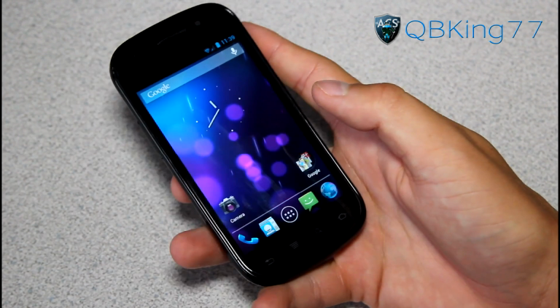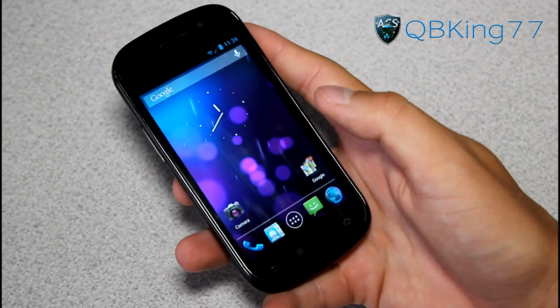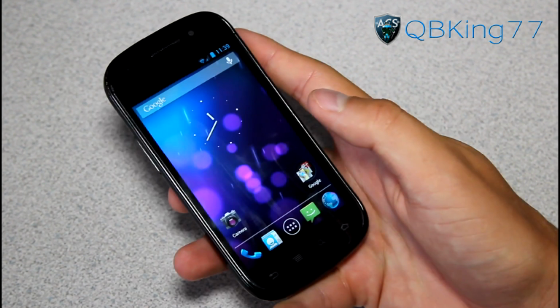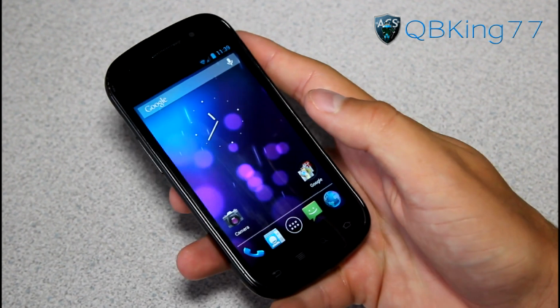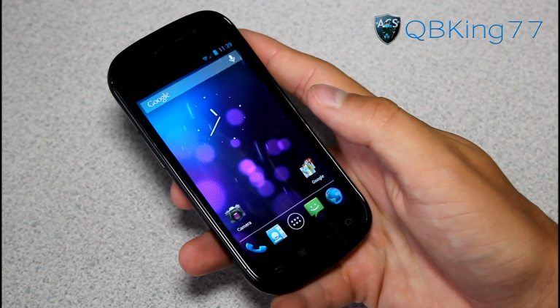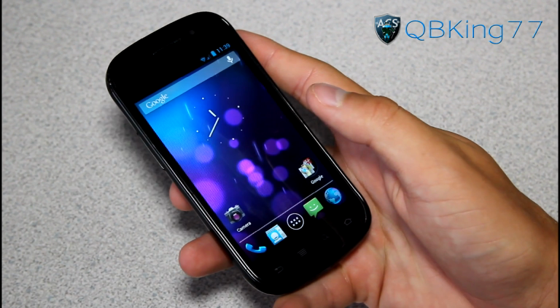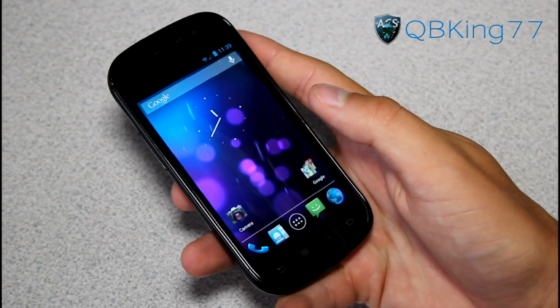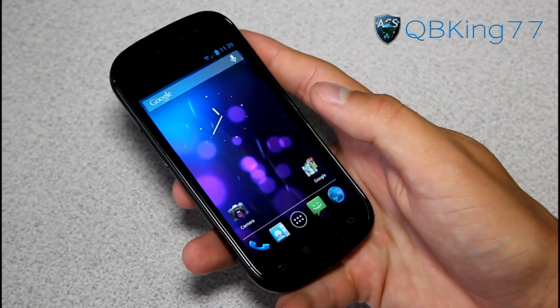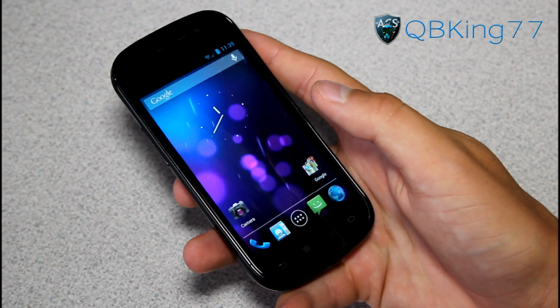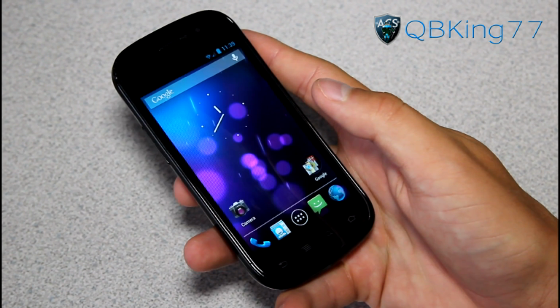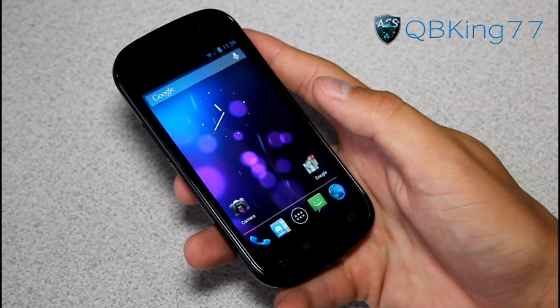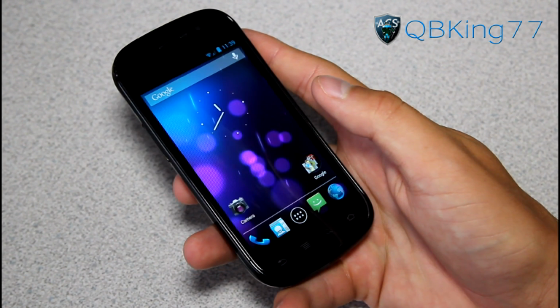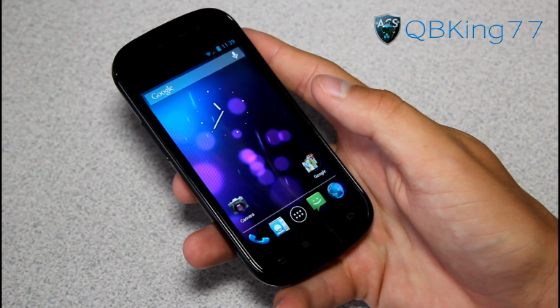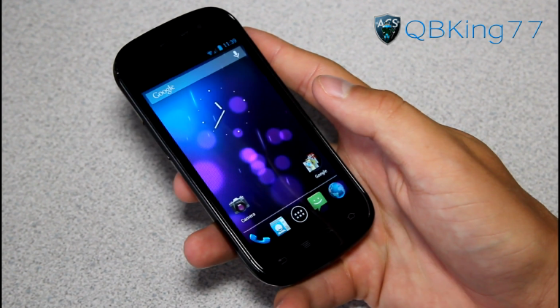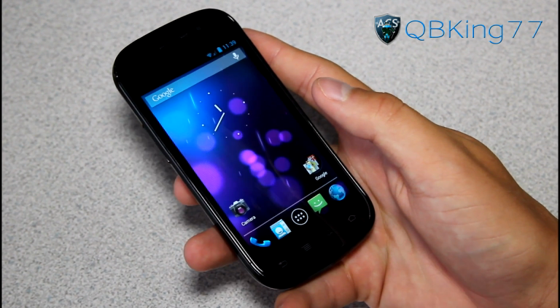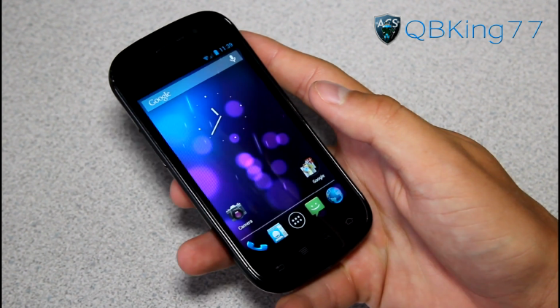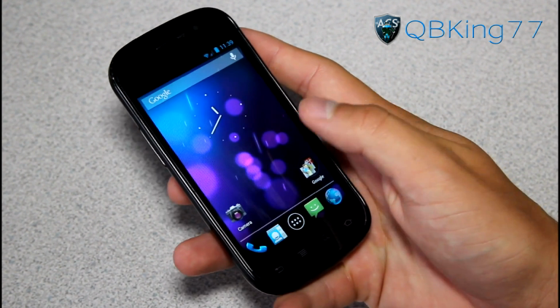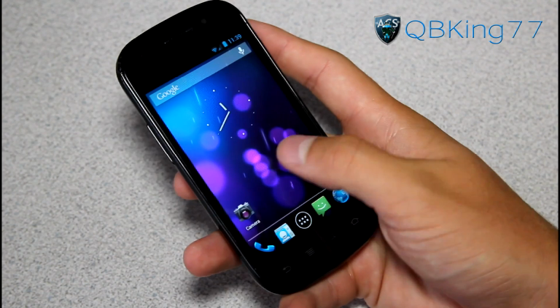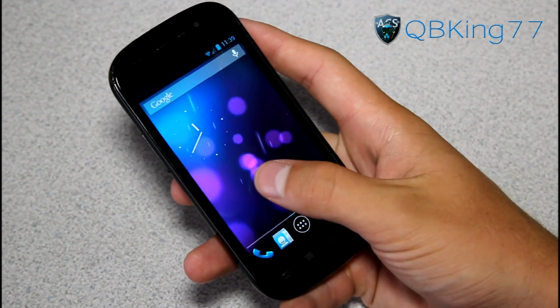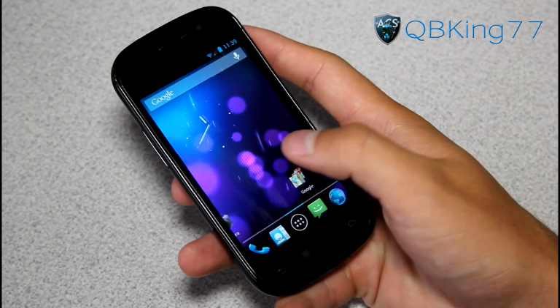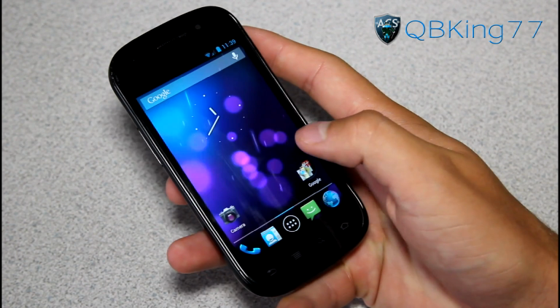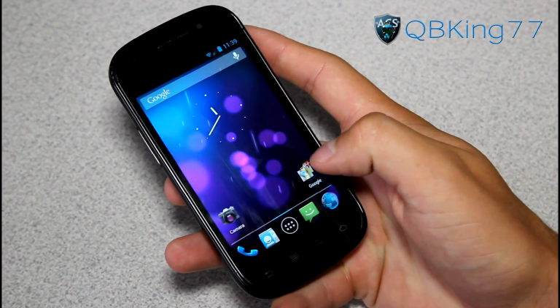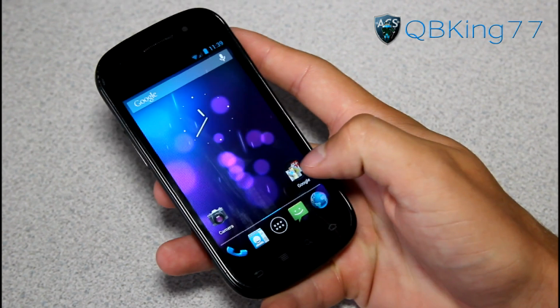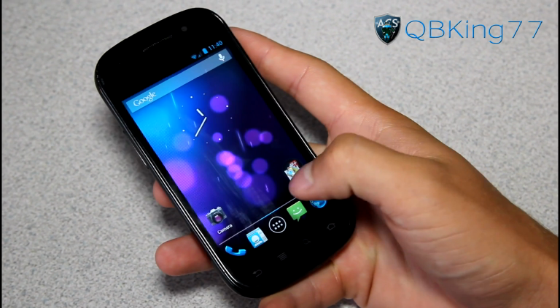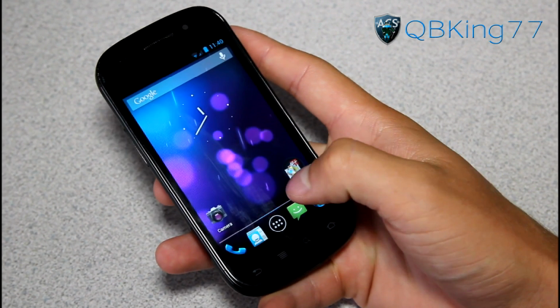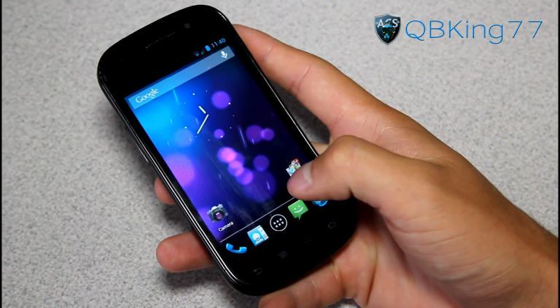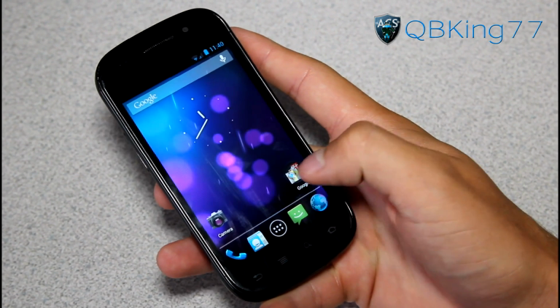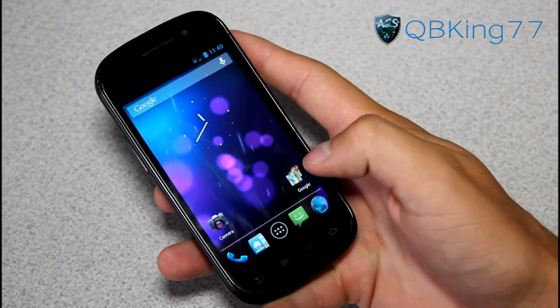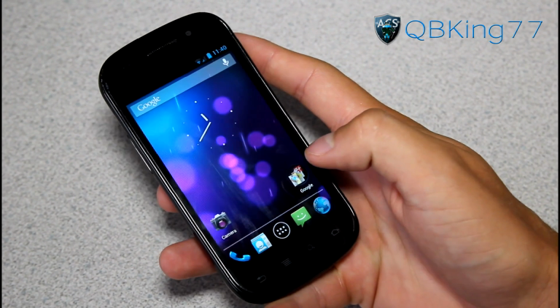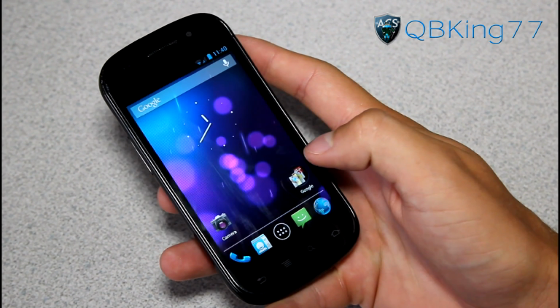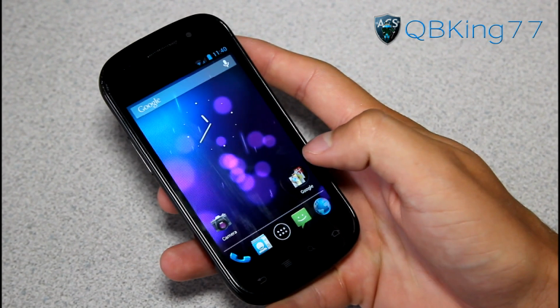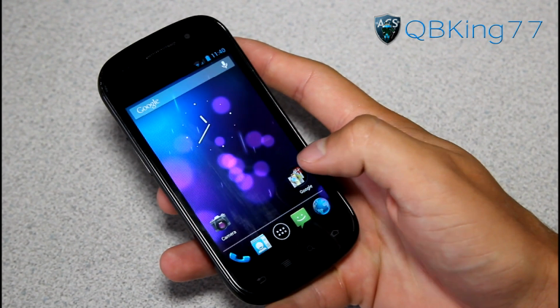I do have a full review of Jelly Bean — I can link to that in the description if you want to check it out. I go over pretty much every feature in-depth as well.